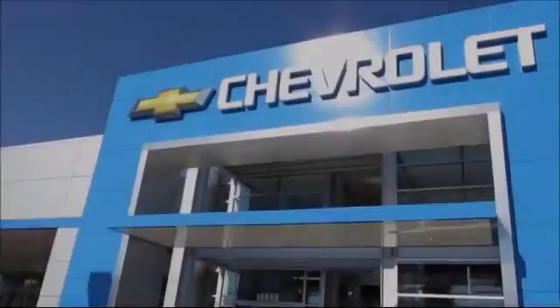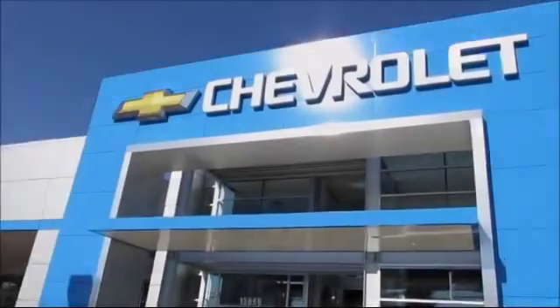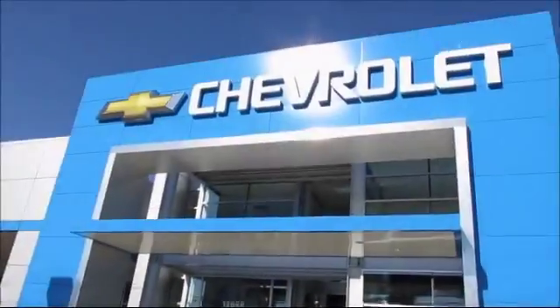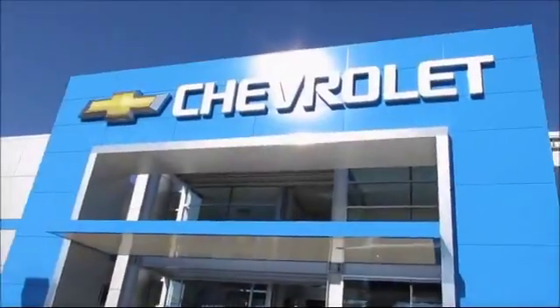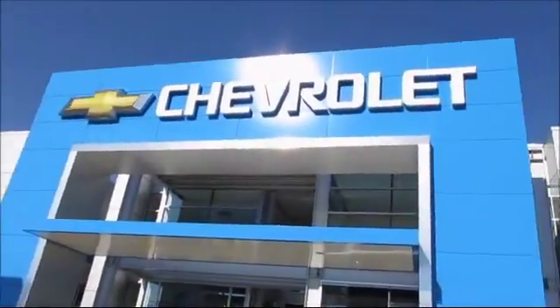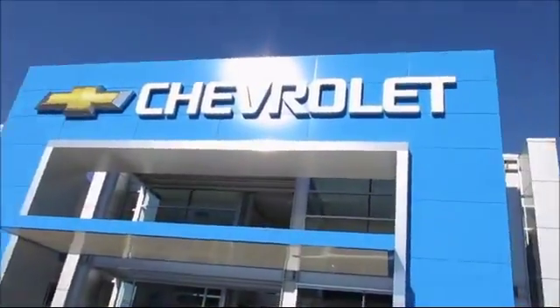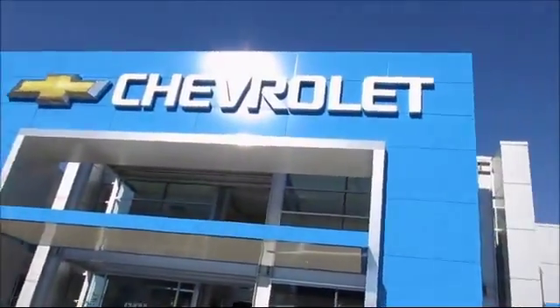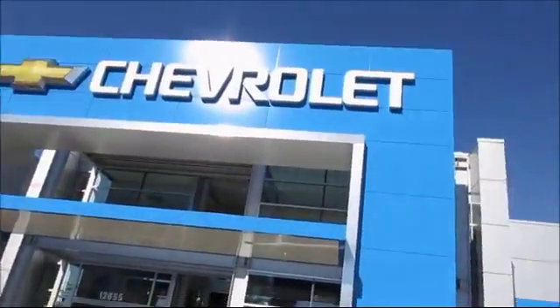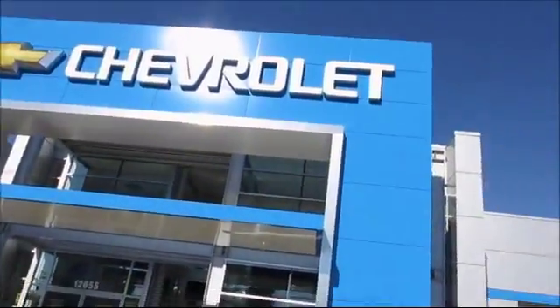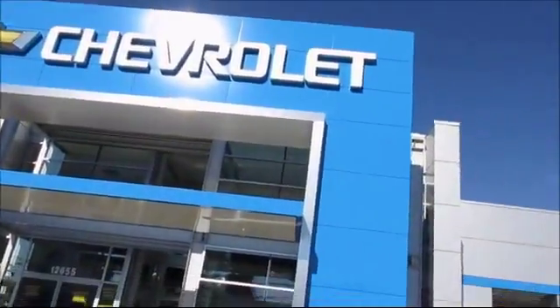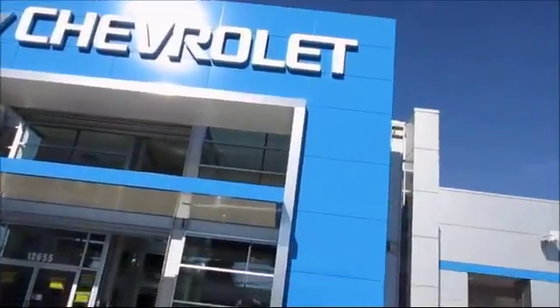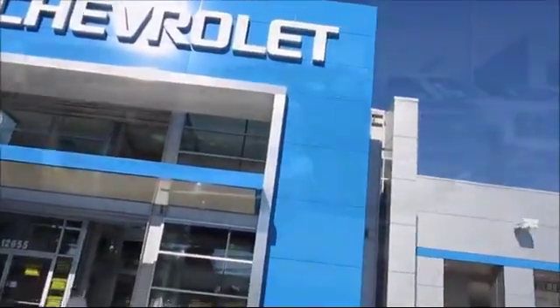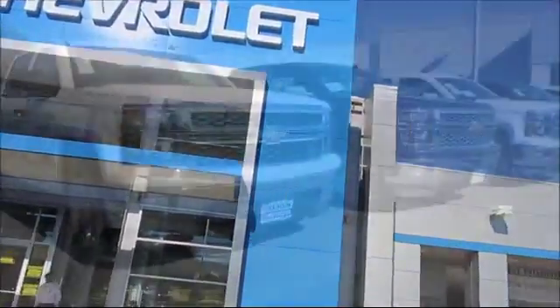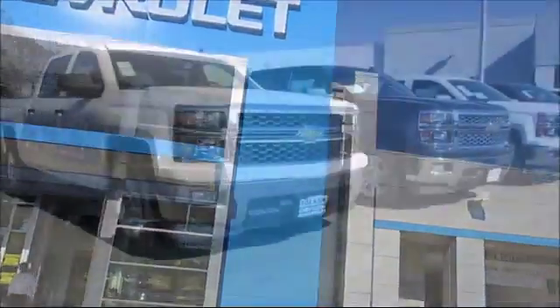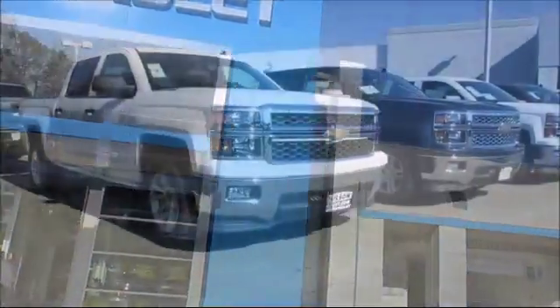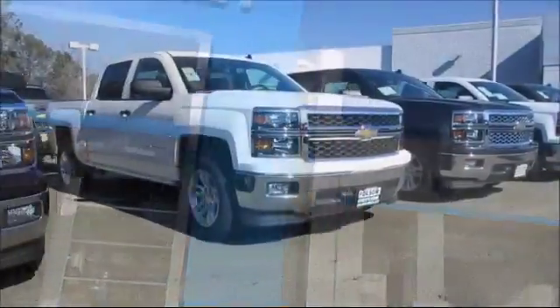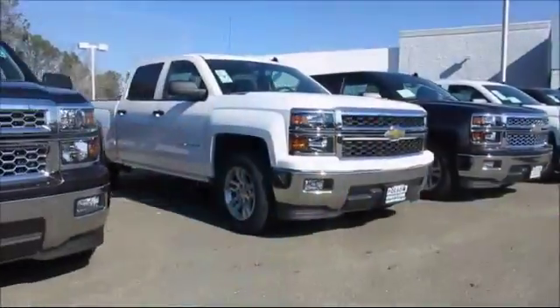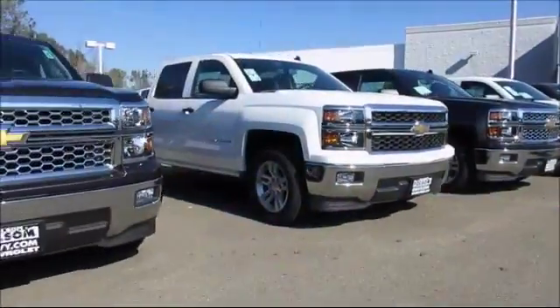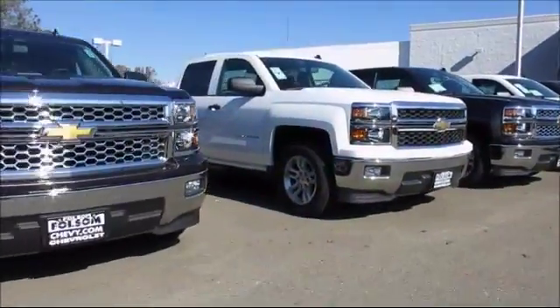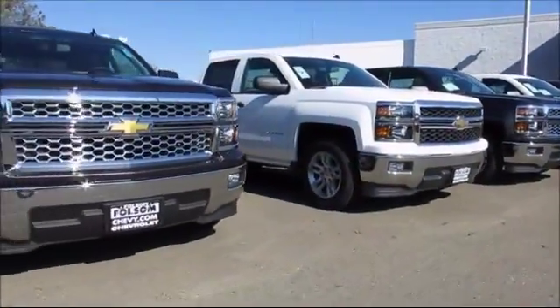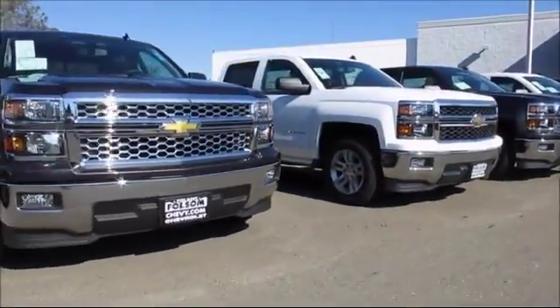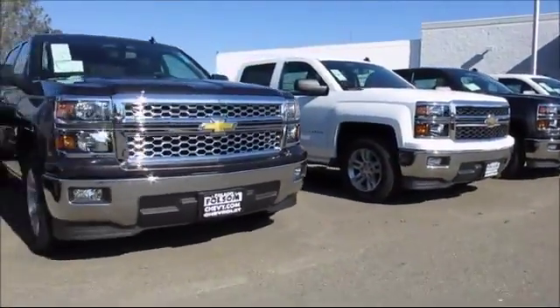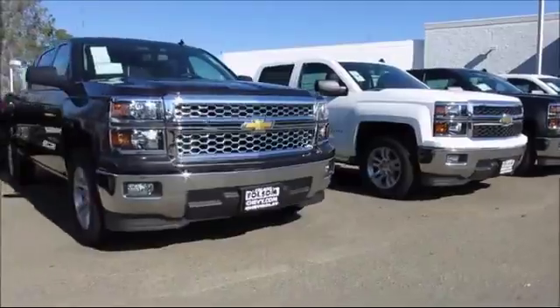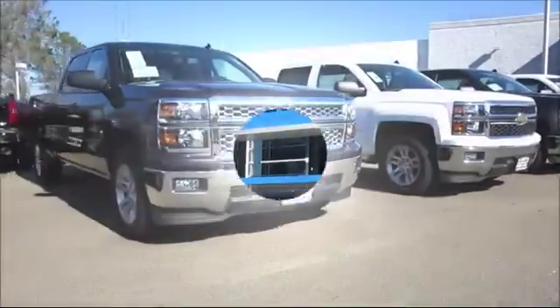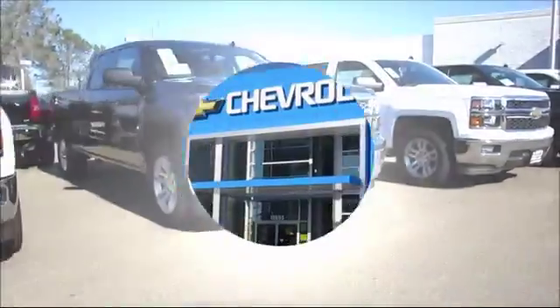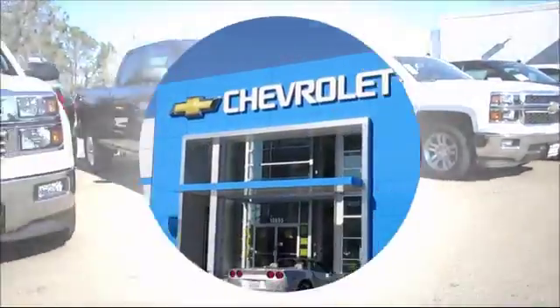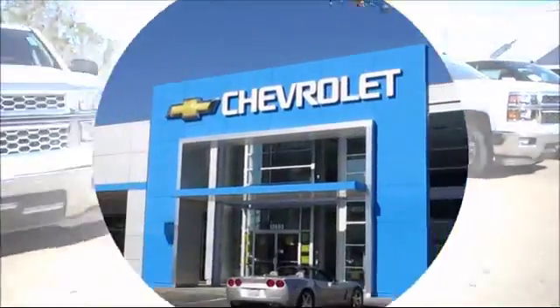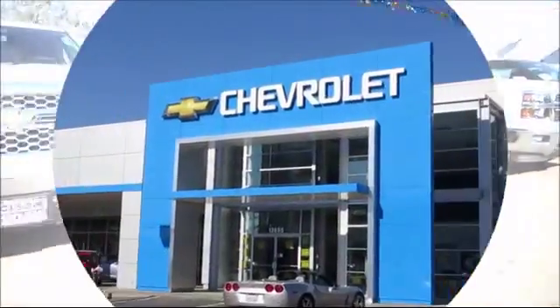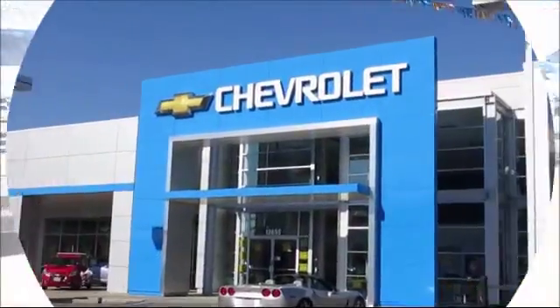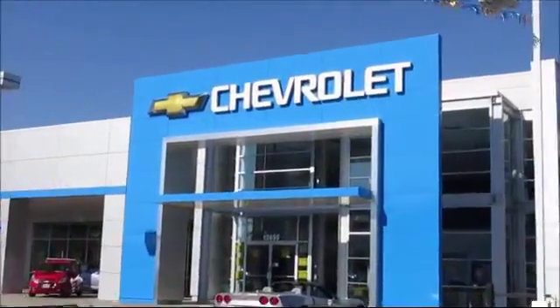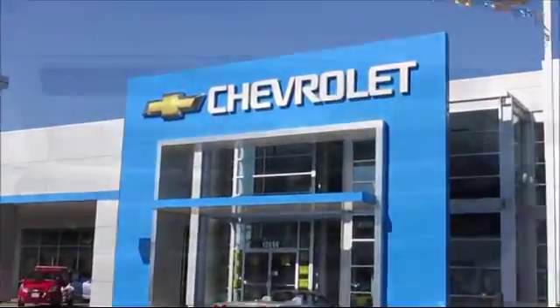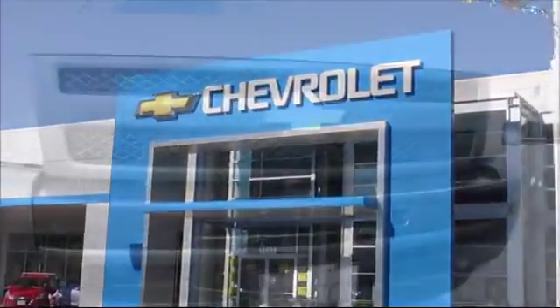When it comes to pre-owned cars, trucks, and SUVs, the best place to buy is here at Folsom Chevrolet.